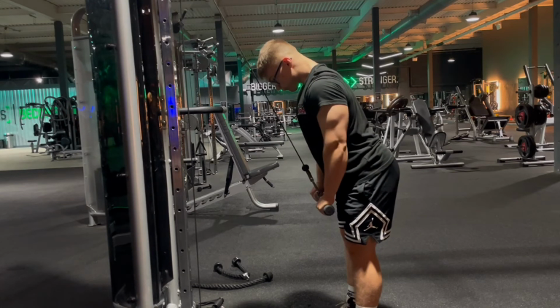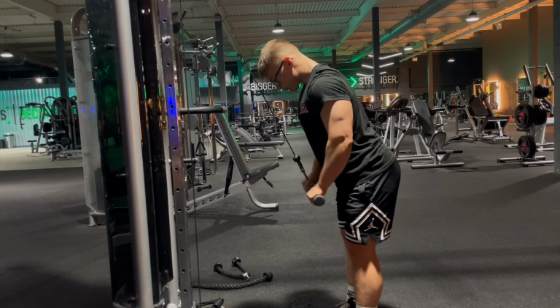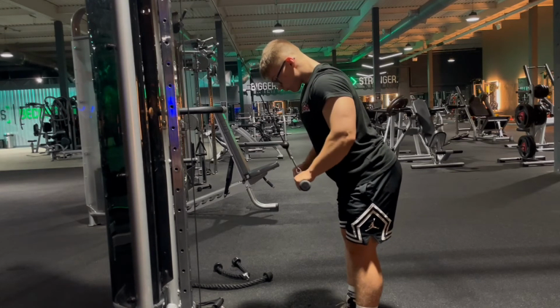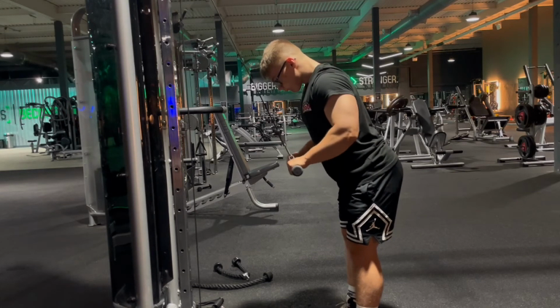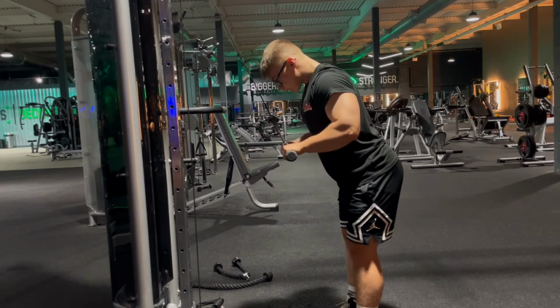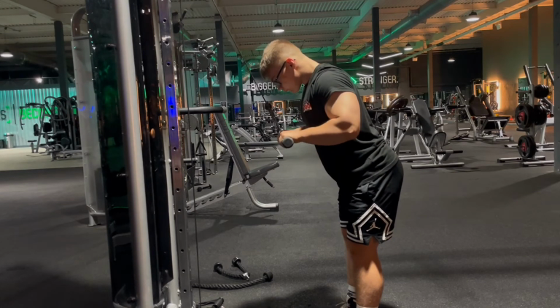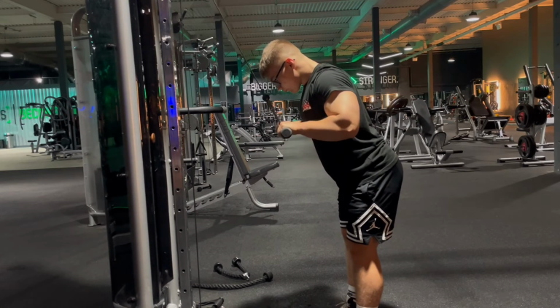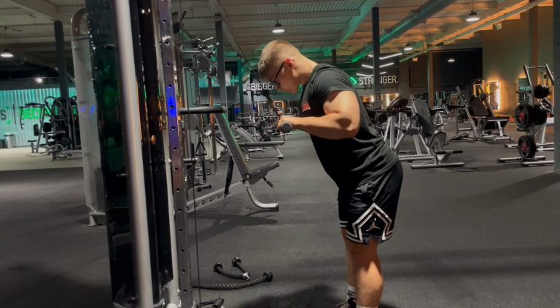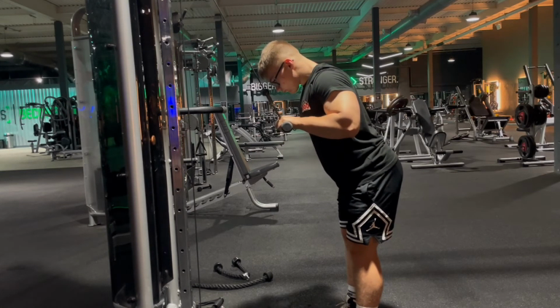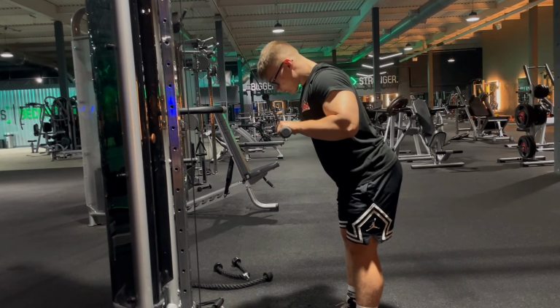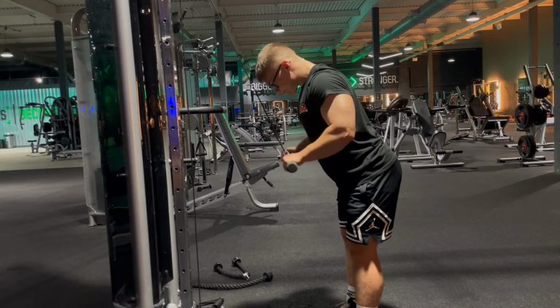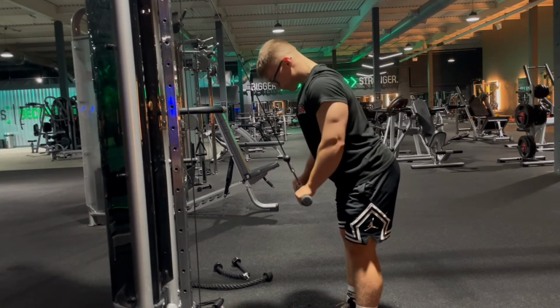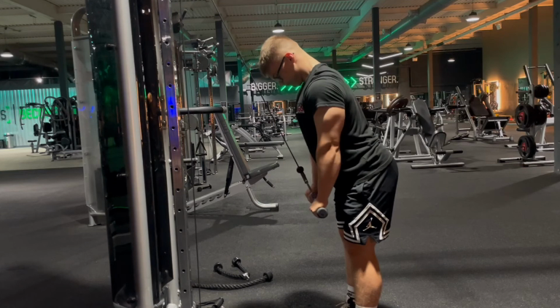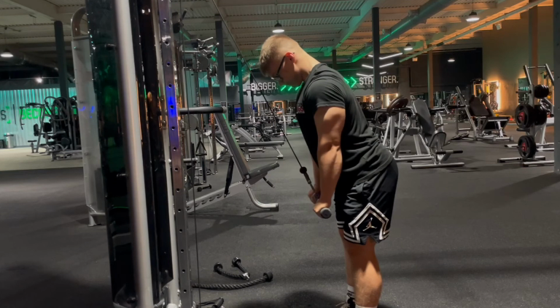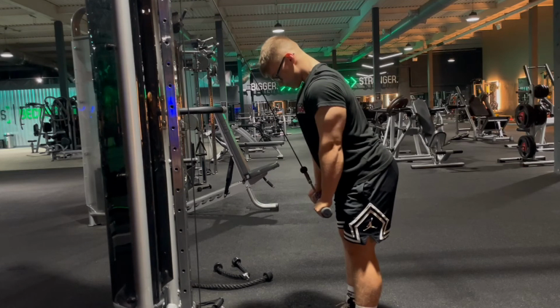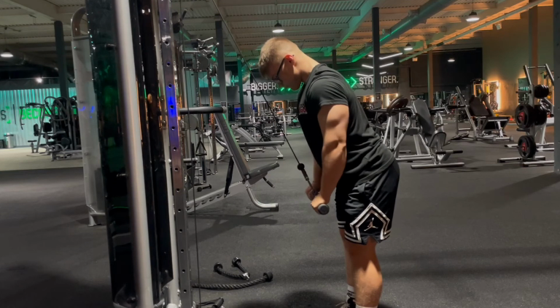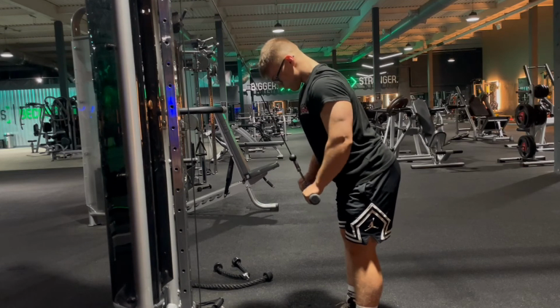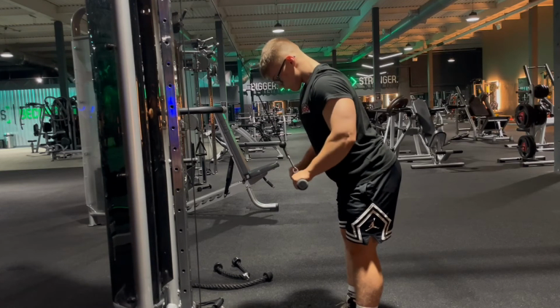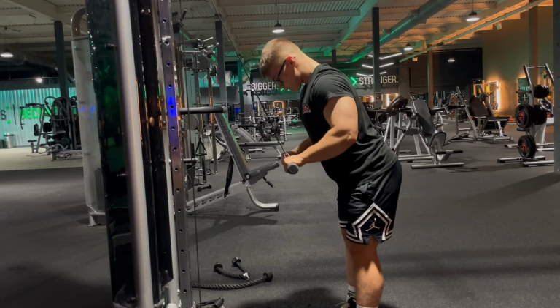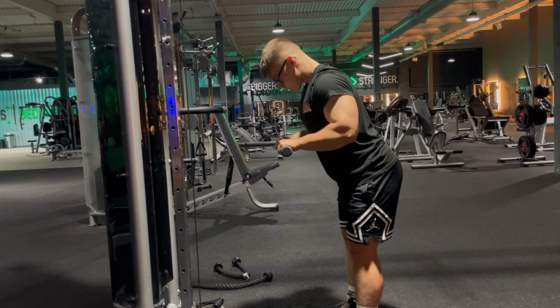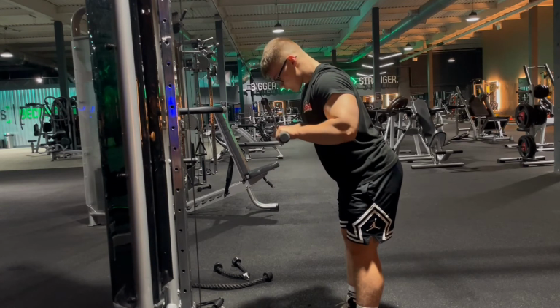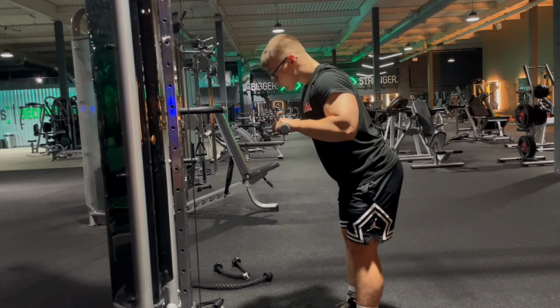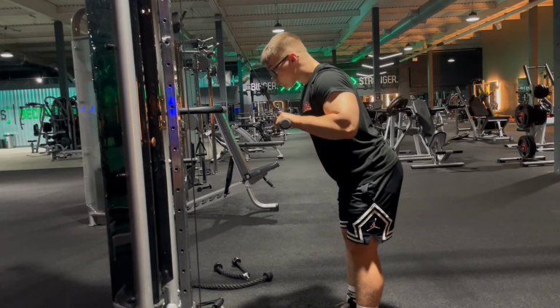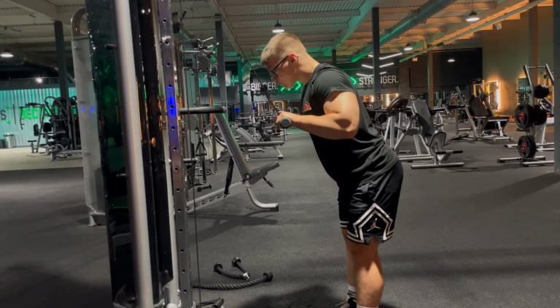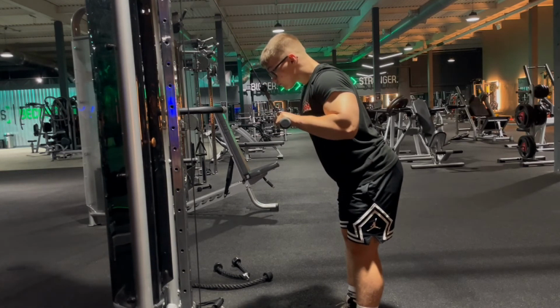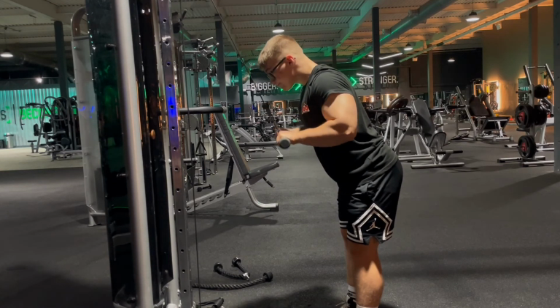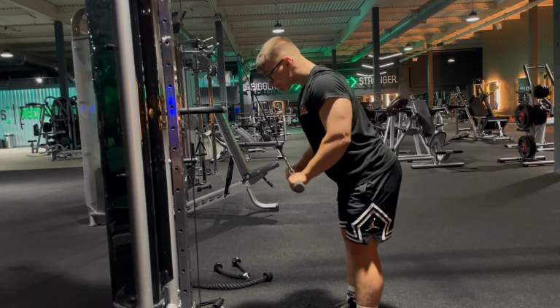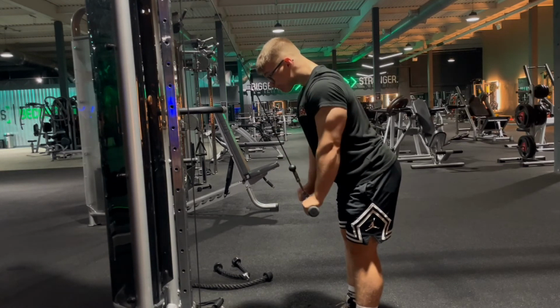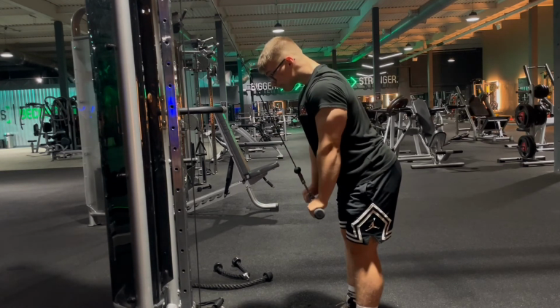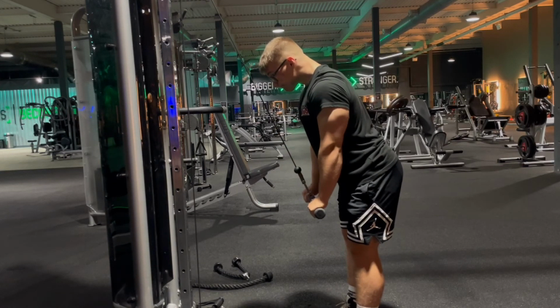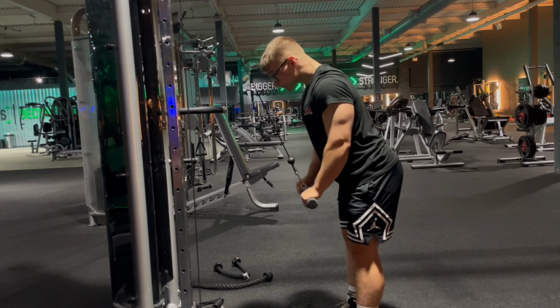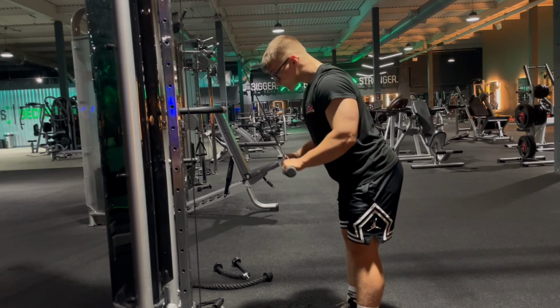We want to be keeping our elbows quite tucked and close to our body so we can get a big stretch on the triceps and we can really squeeze down hard.